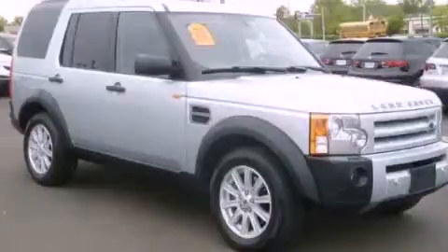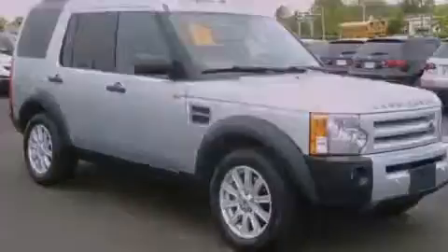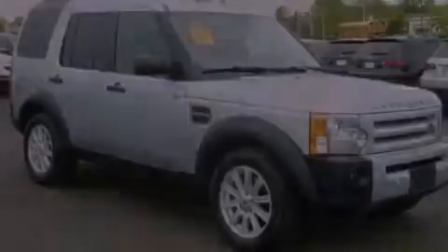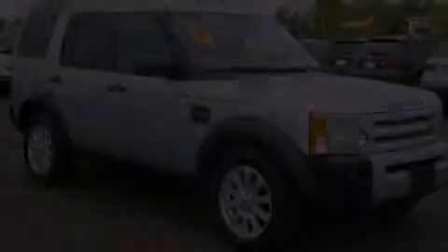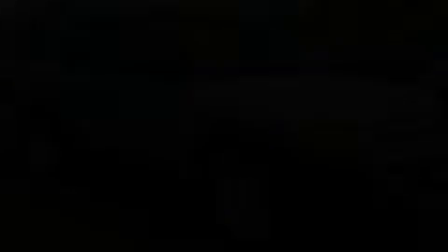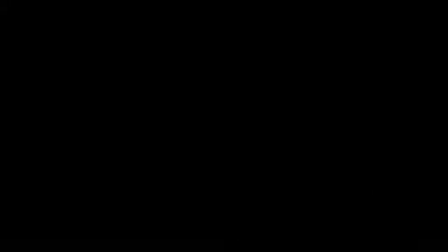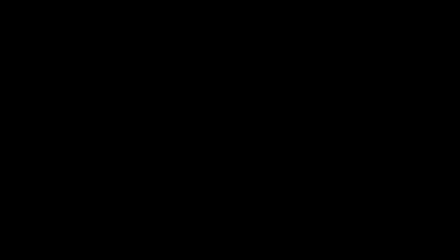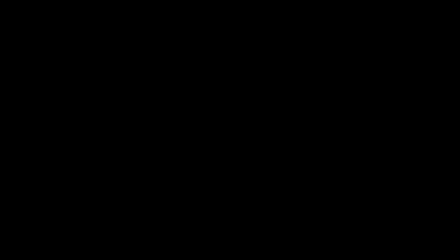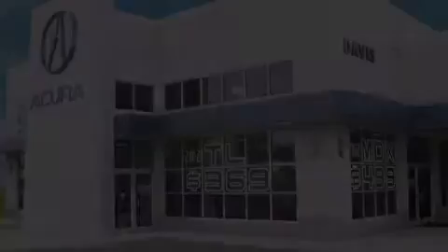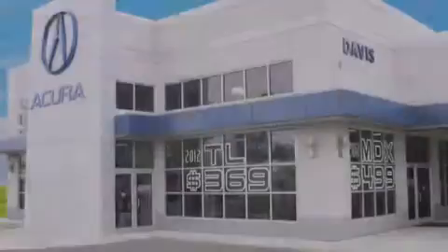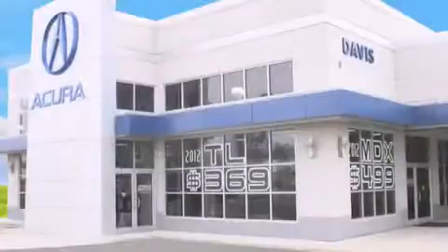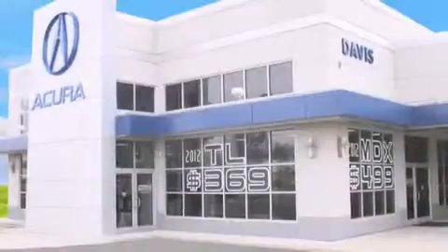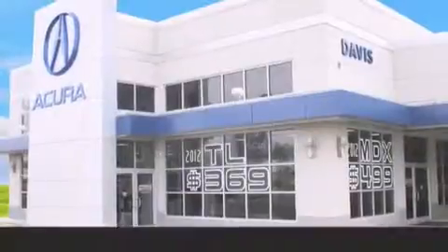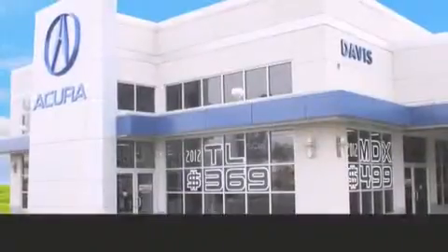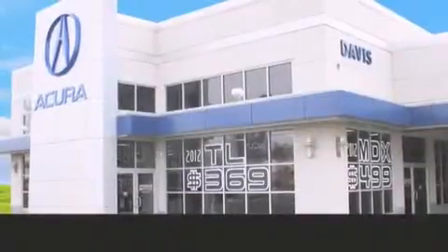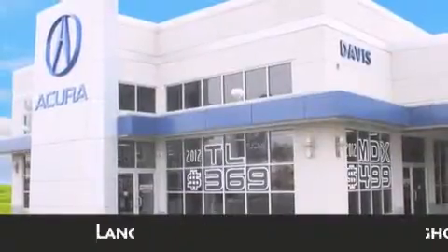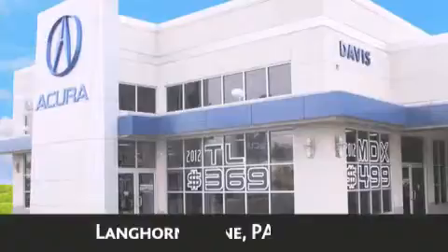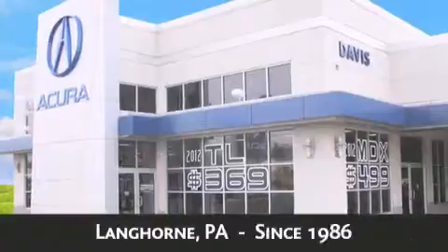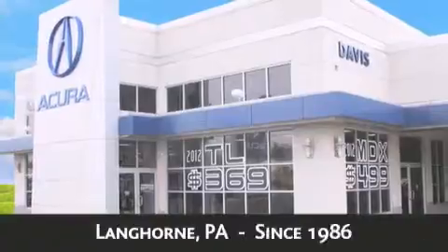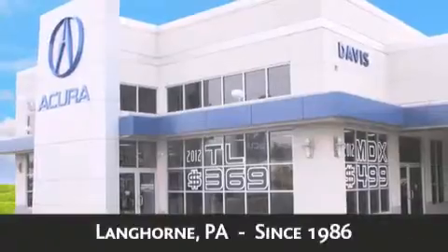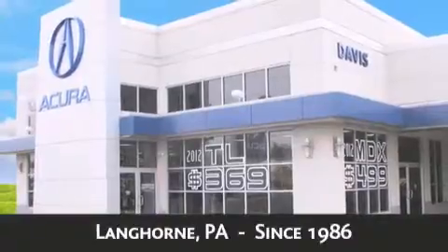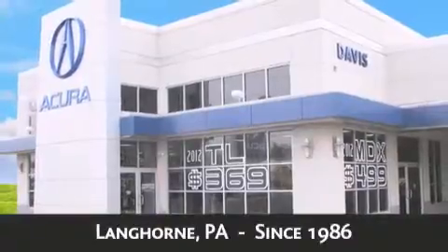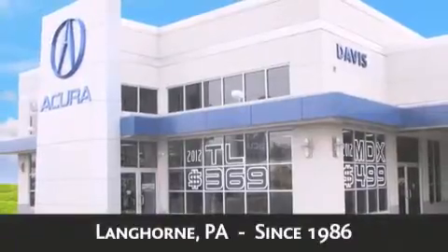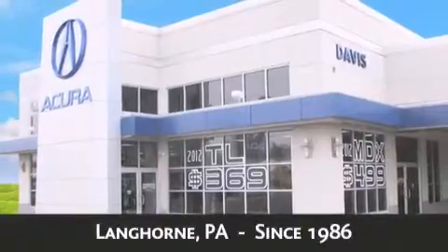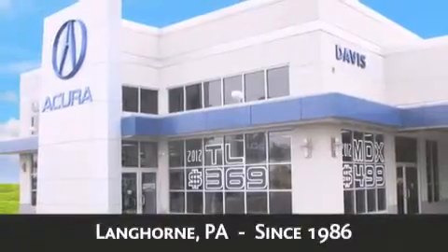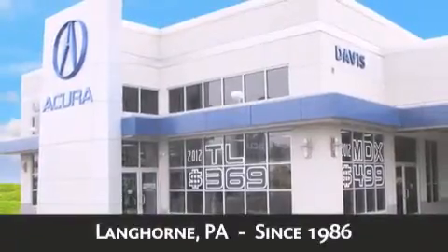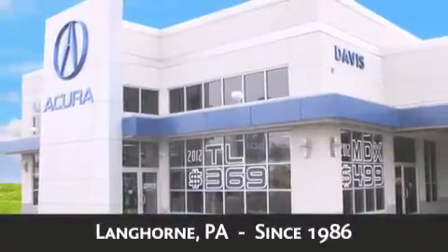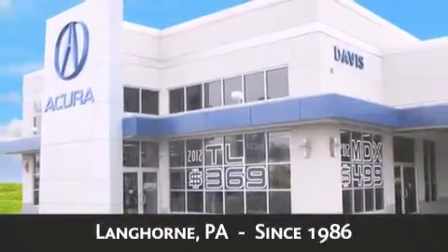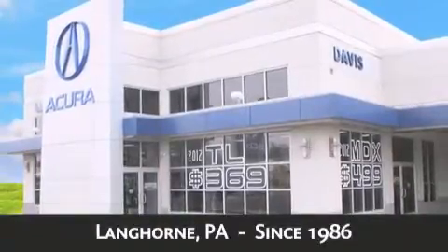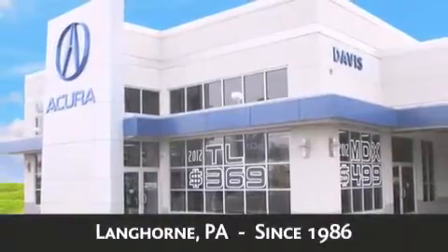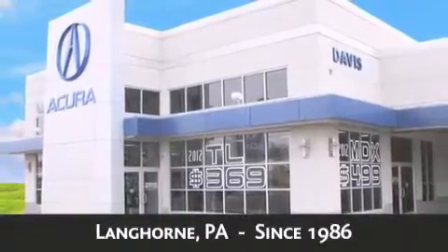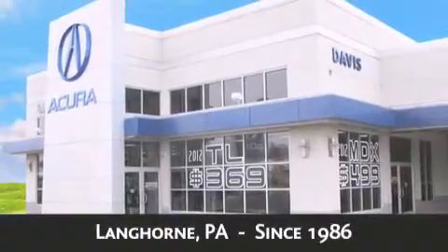Davis Acura is located in Langhorne, Pennsylvania, where we have serviced the community since 1986. As always,